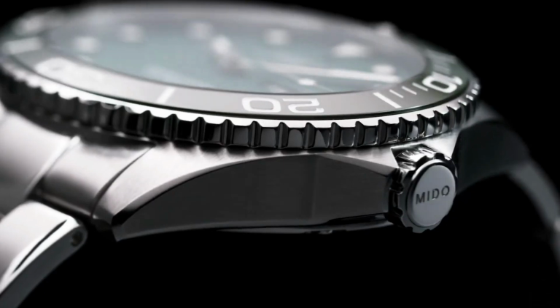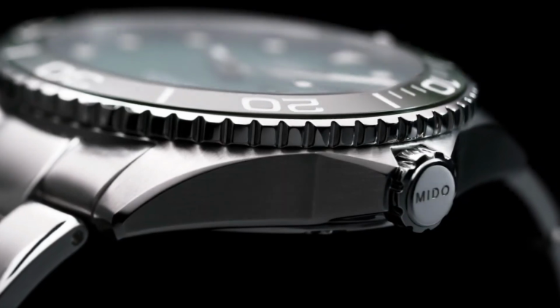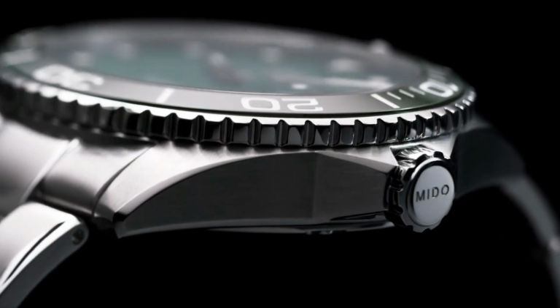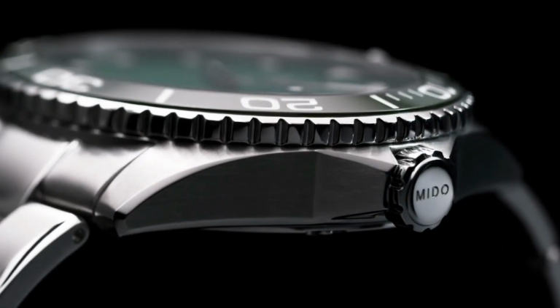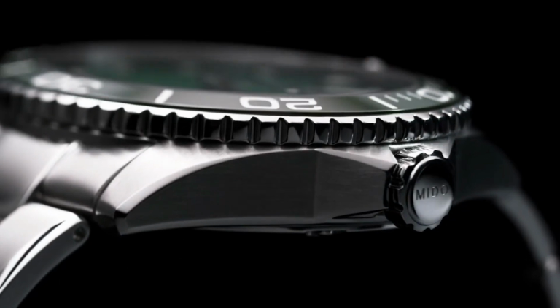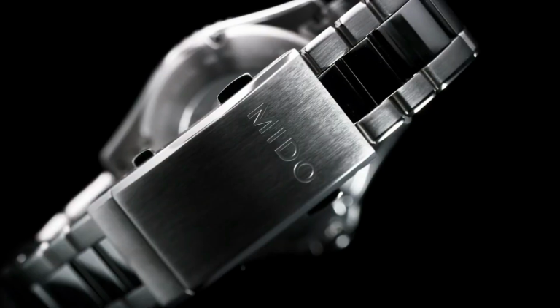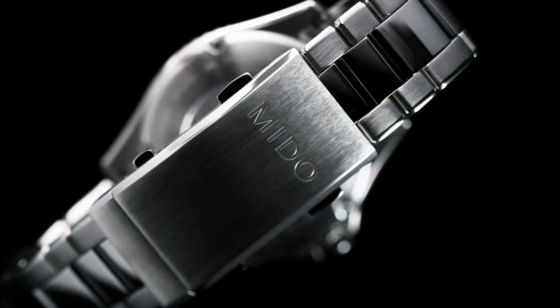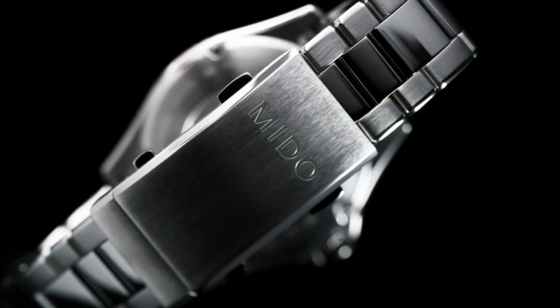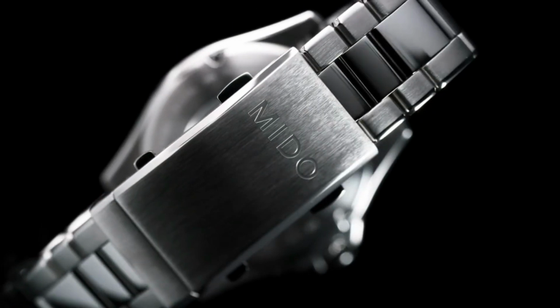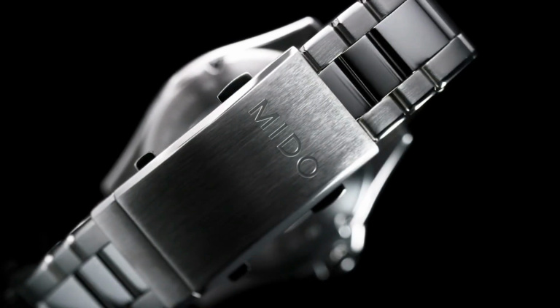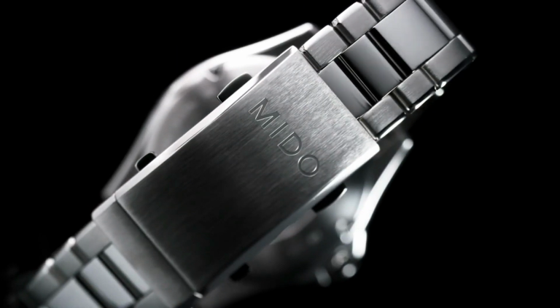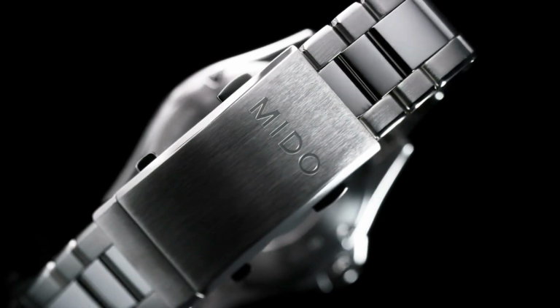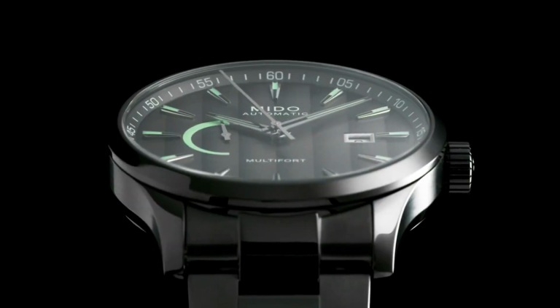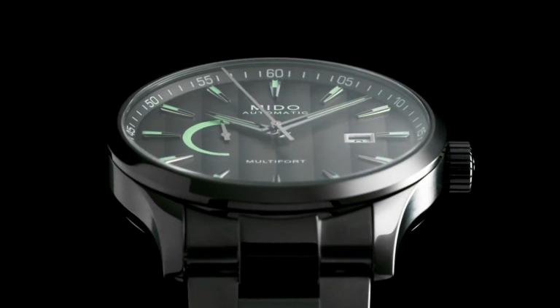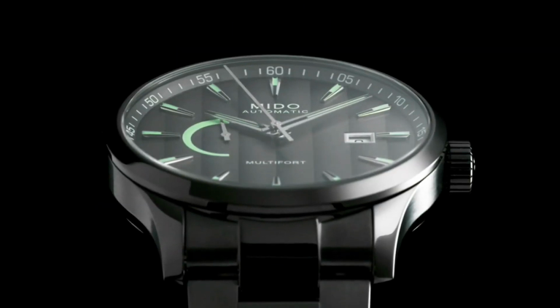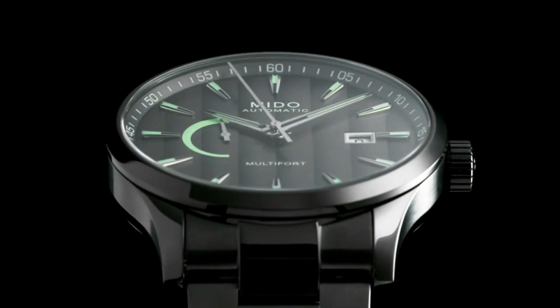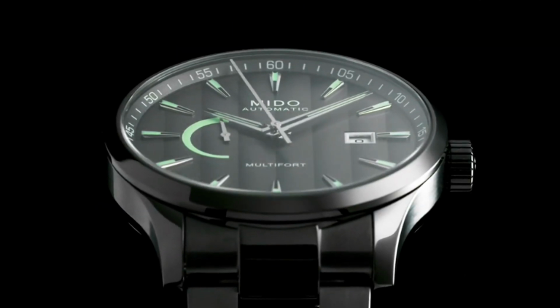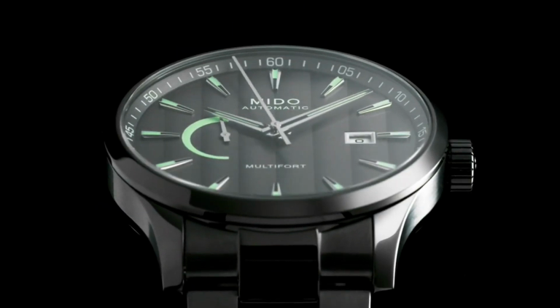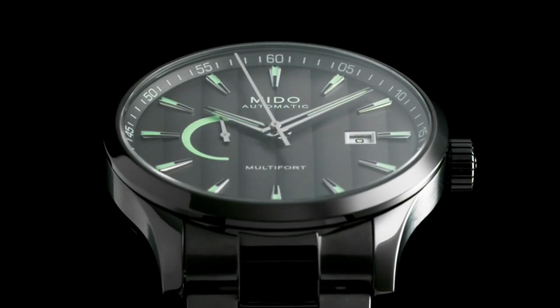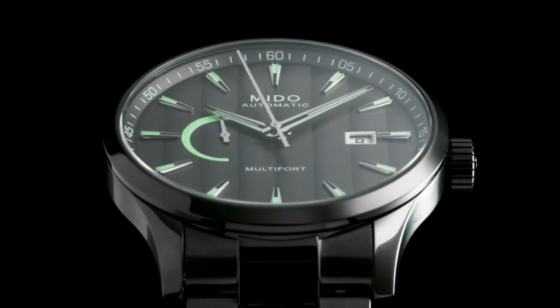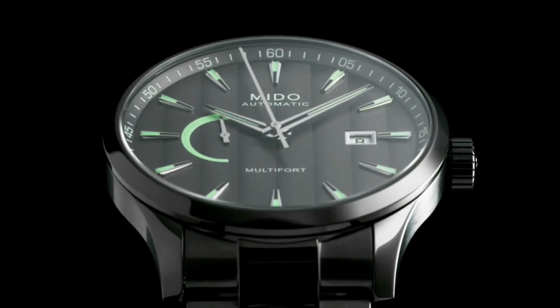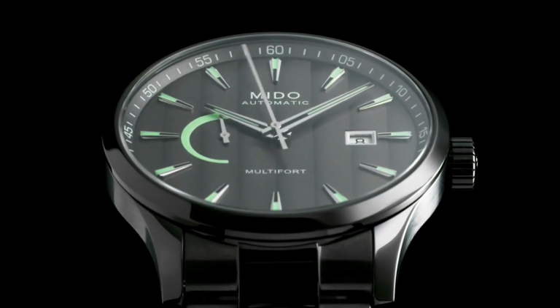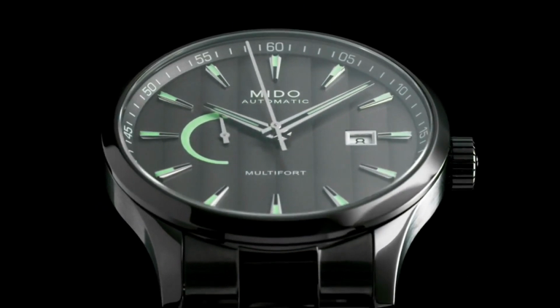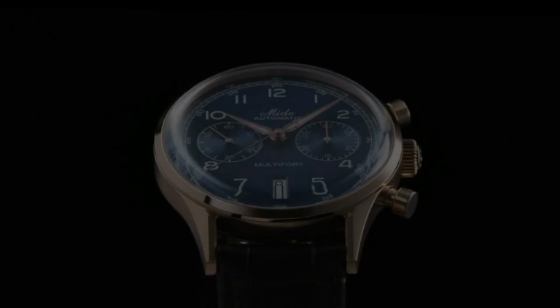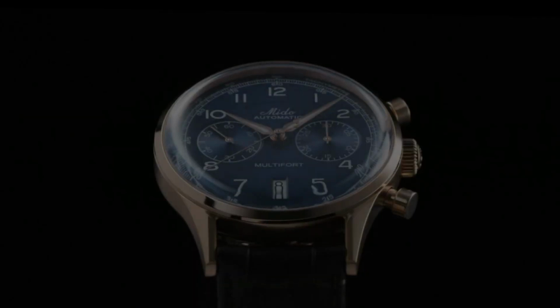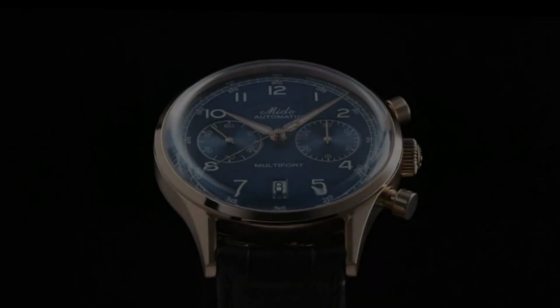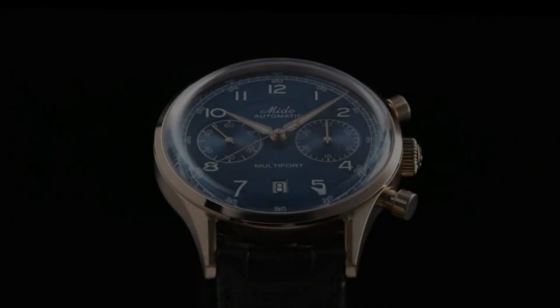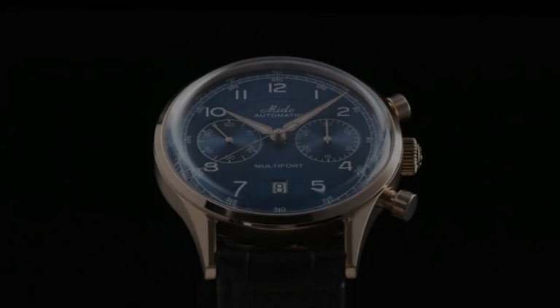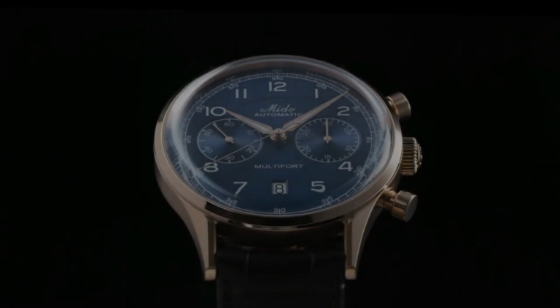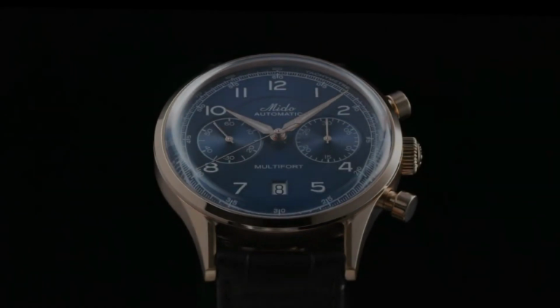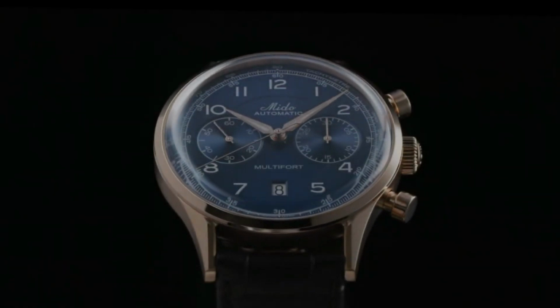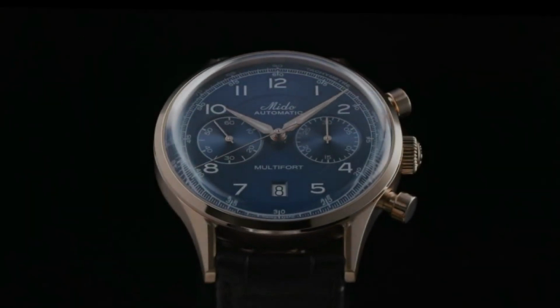If you are looking for the new Mido watches for men based on specifications, you are in the right place.